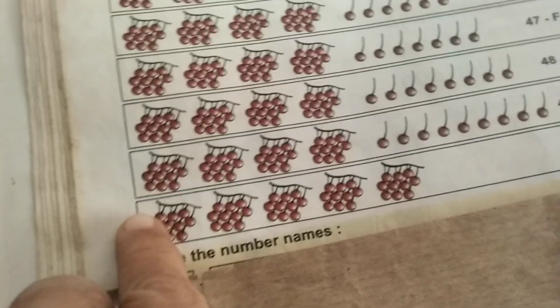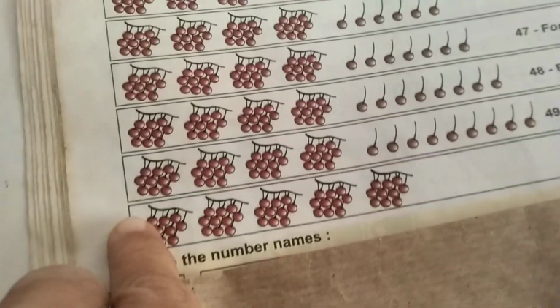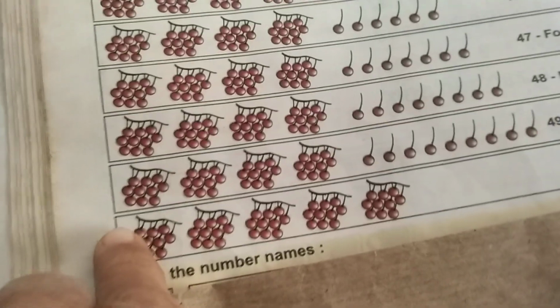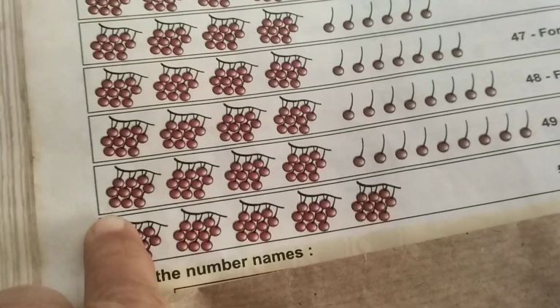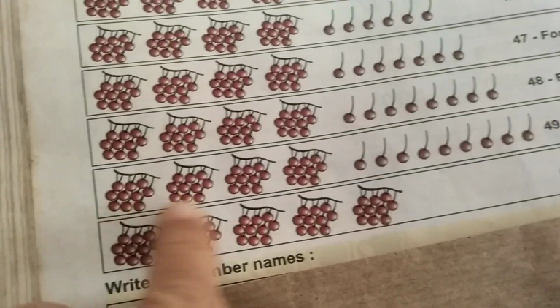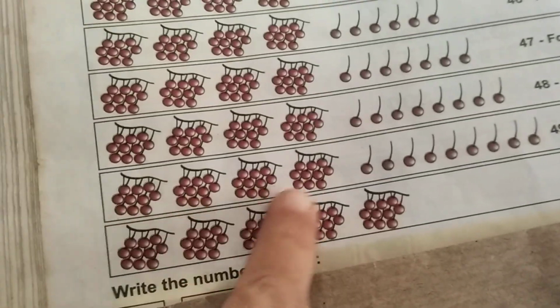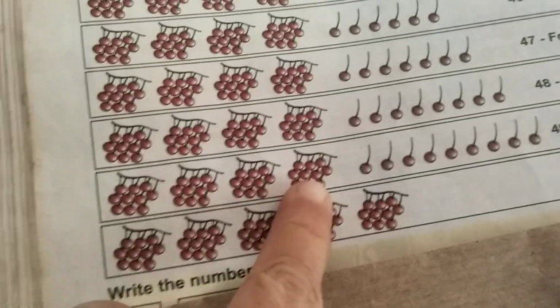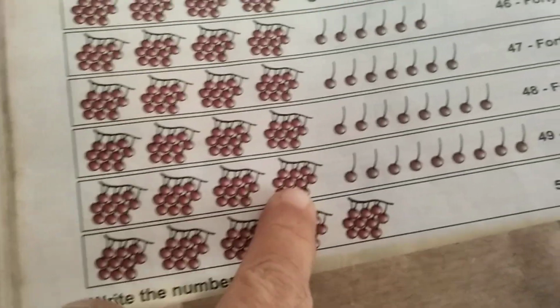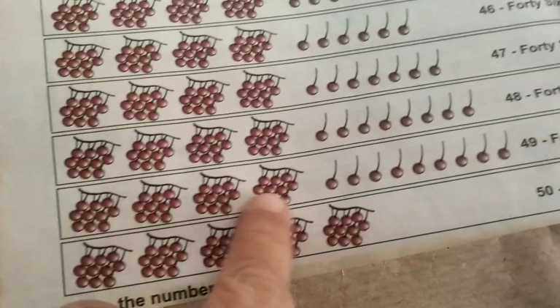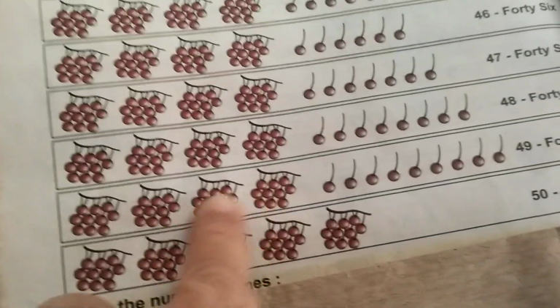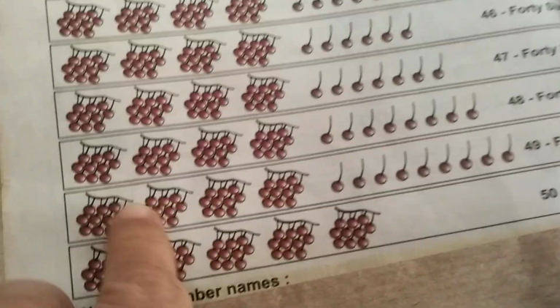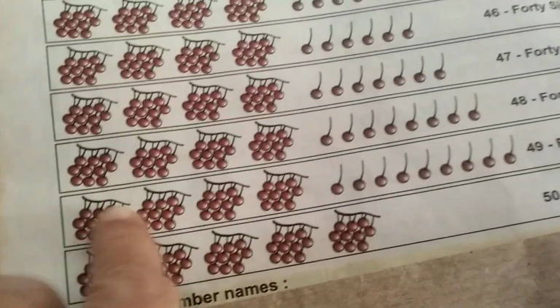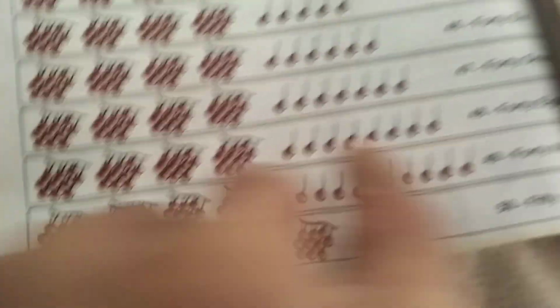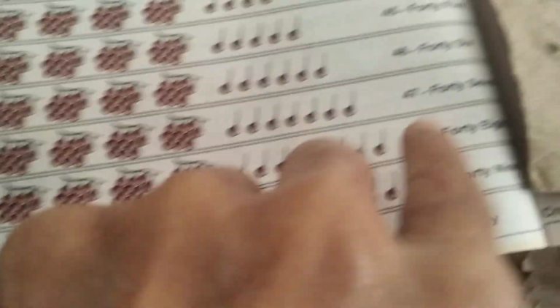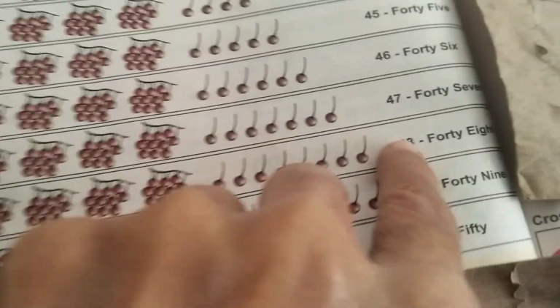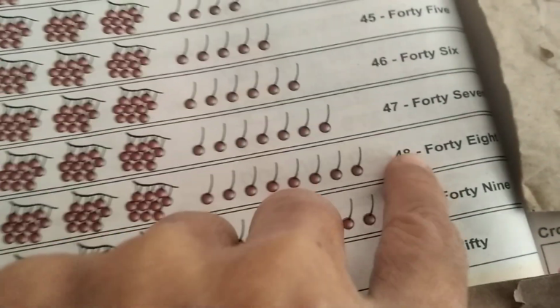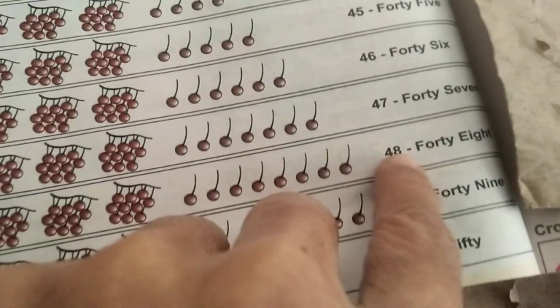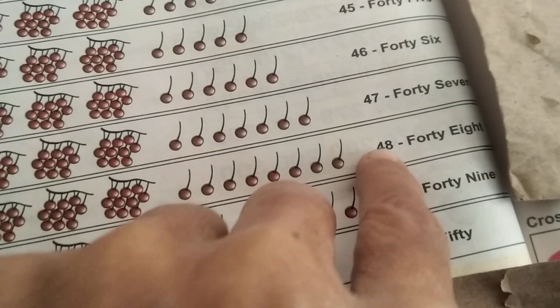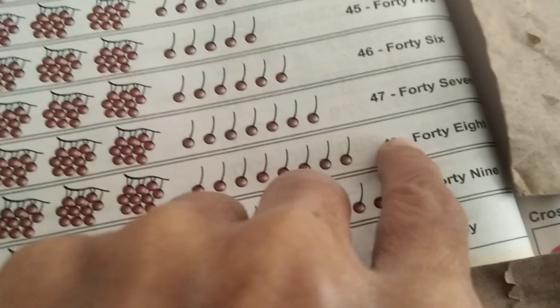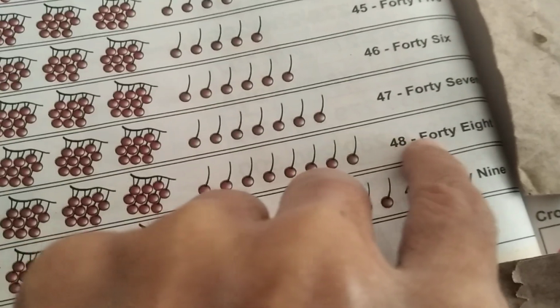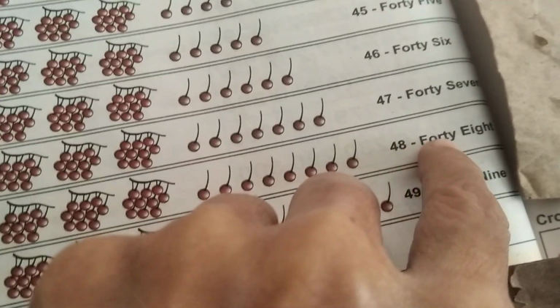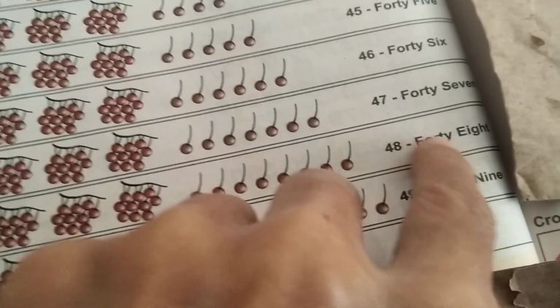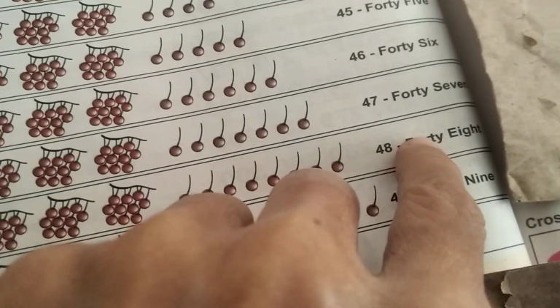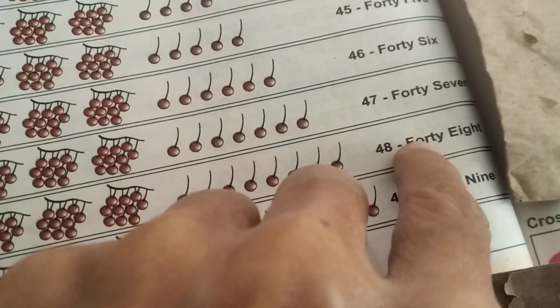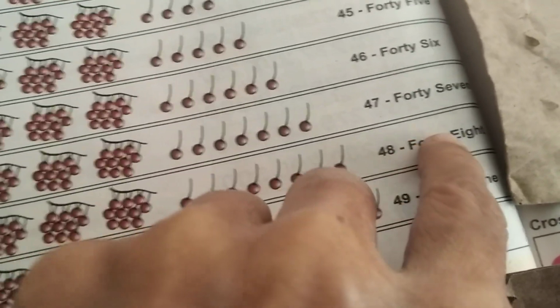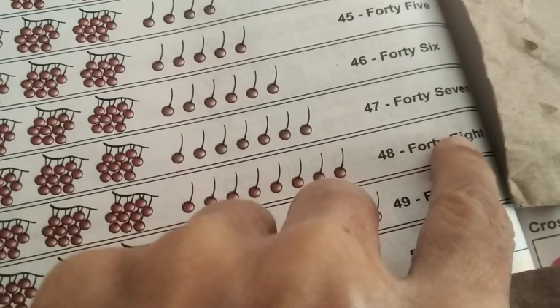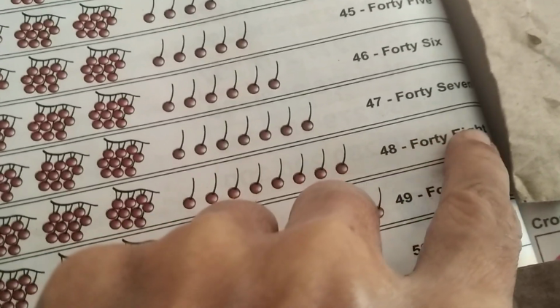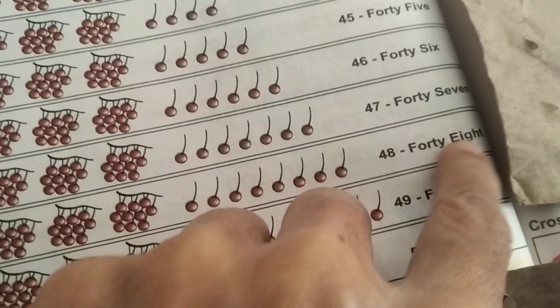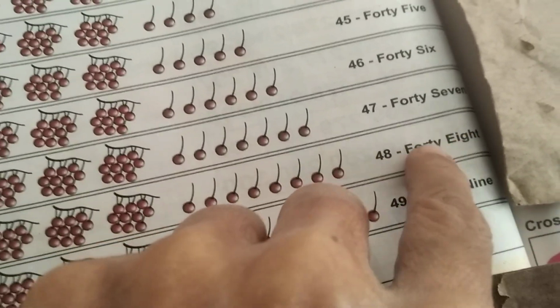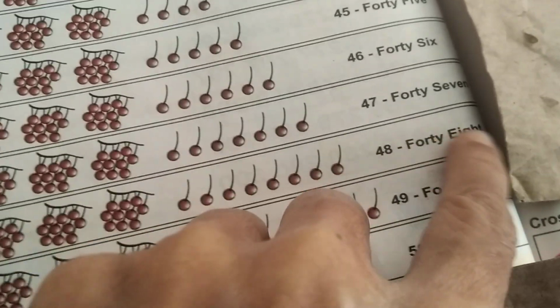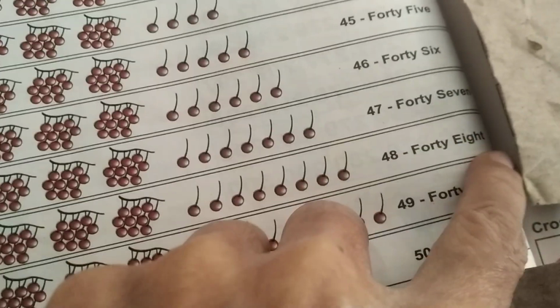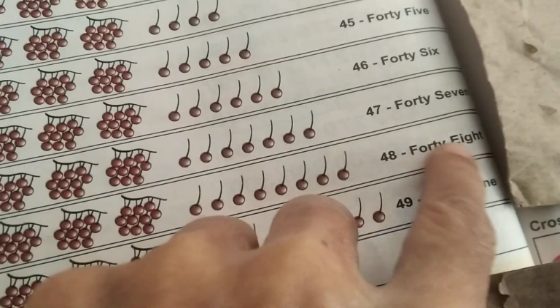48. F, O, R, T, Y — 40. E, I, G, H, T — 8. 48.